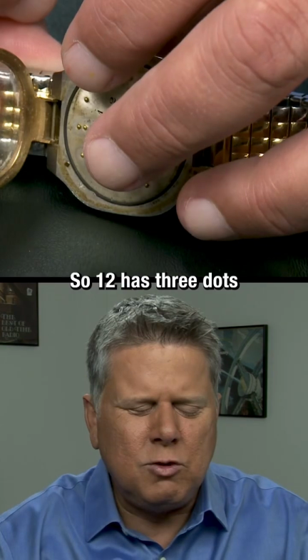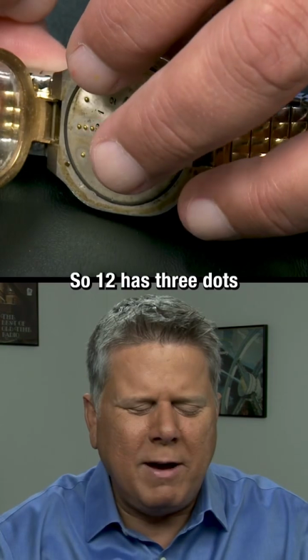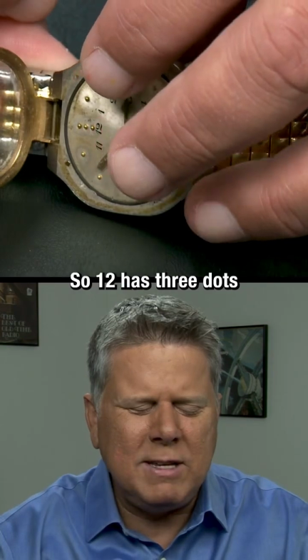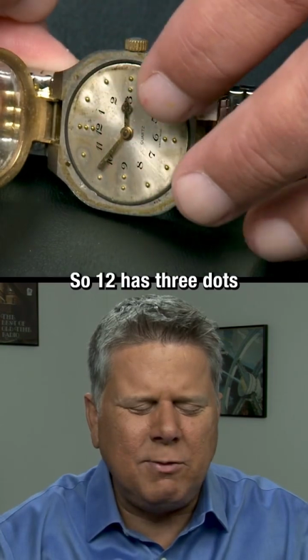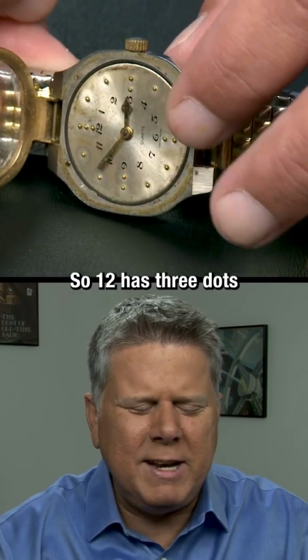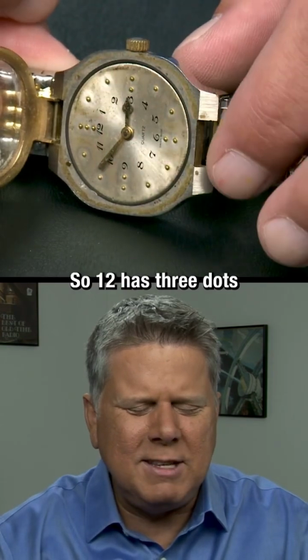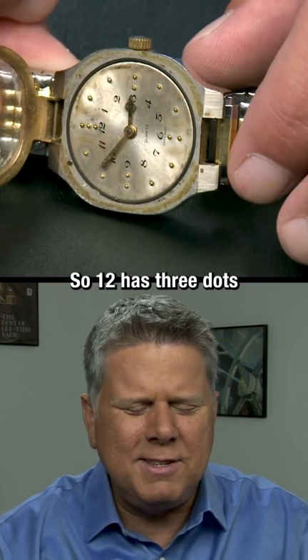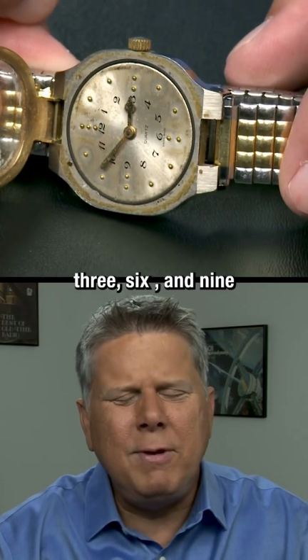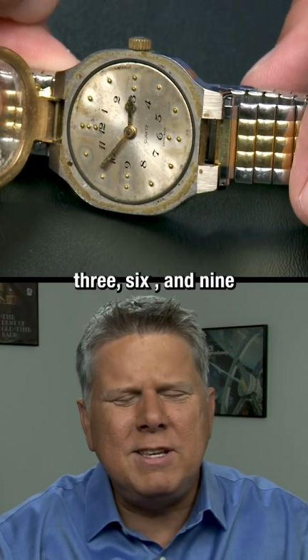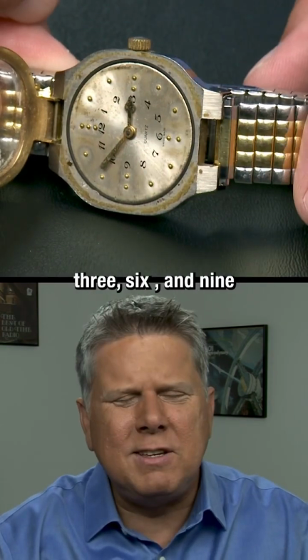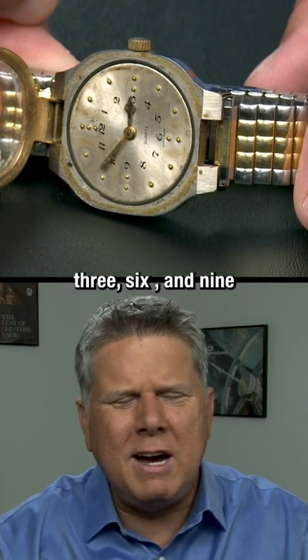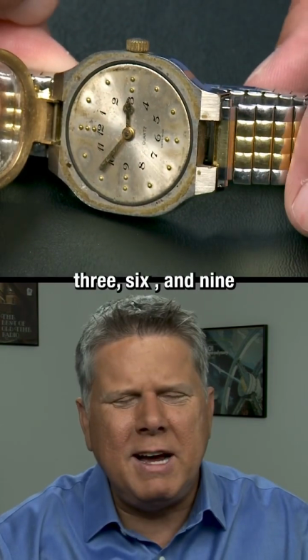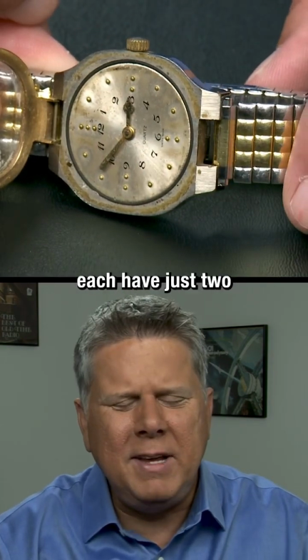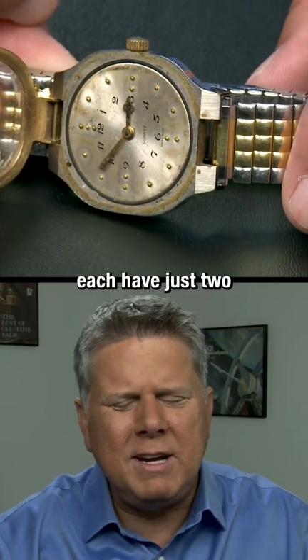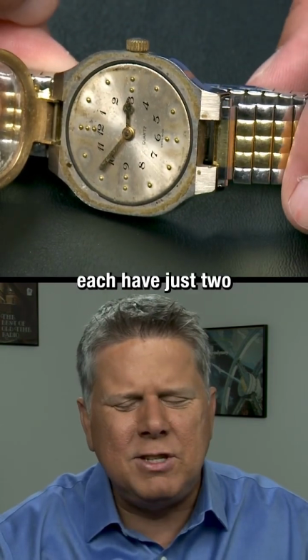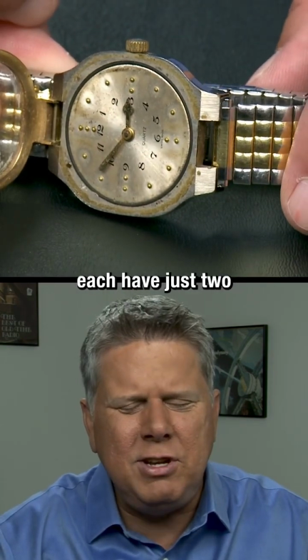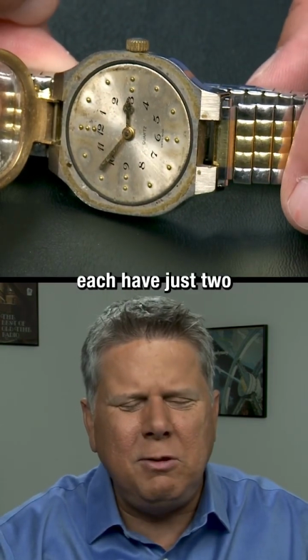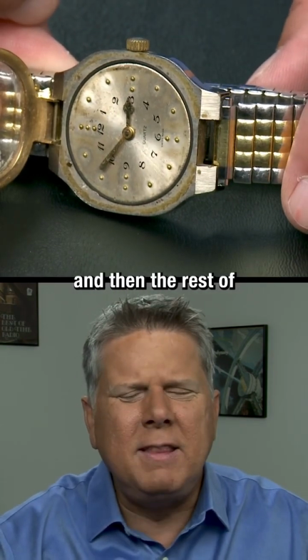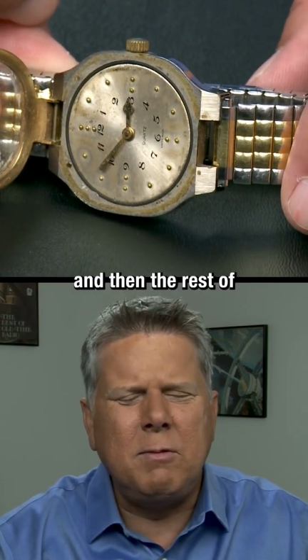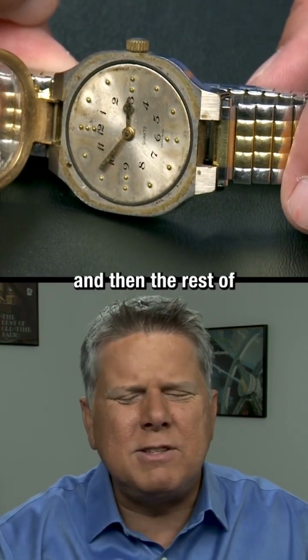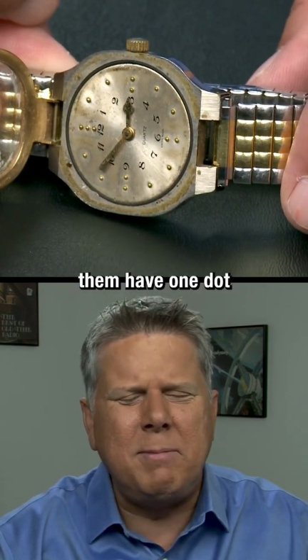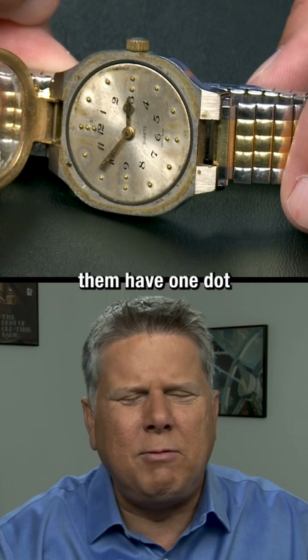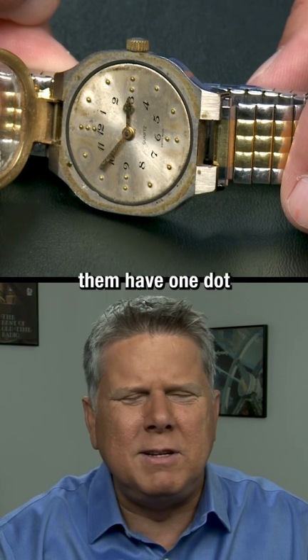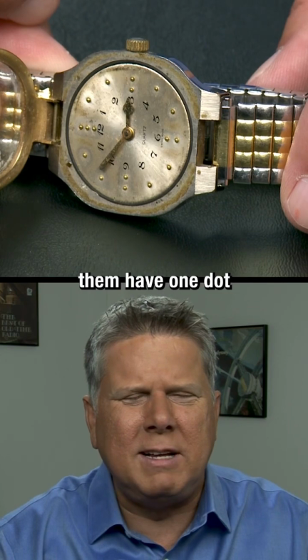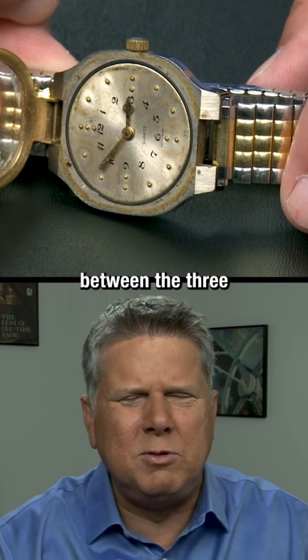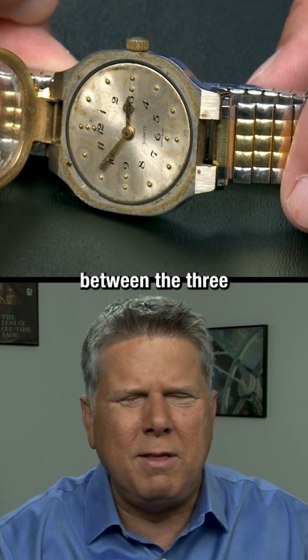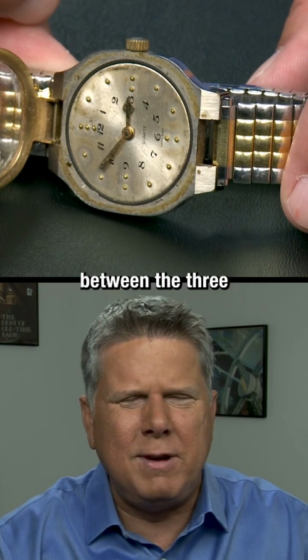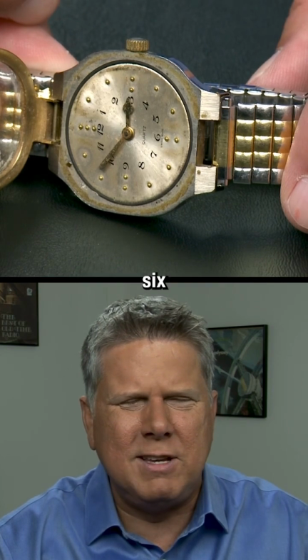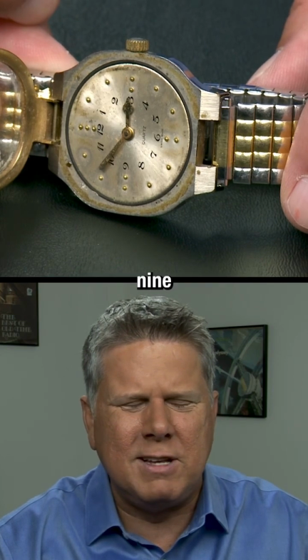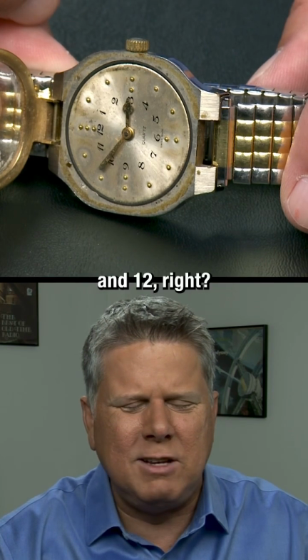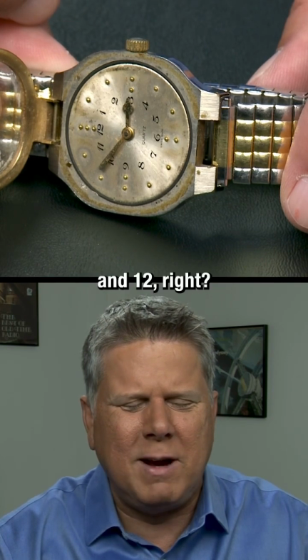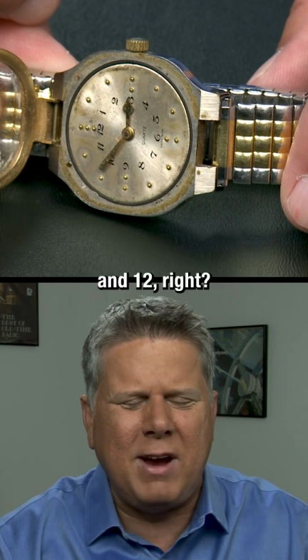So 12 has three dots. 3, 6, and 9 each have just two. And then the rest of them have one dot between the 3, 6, 9, and 12.